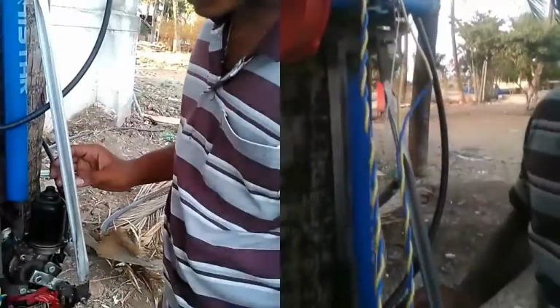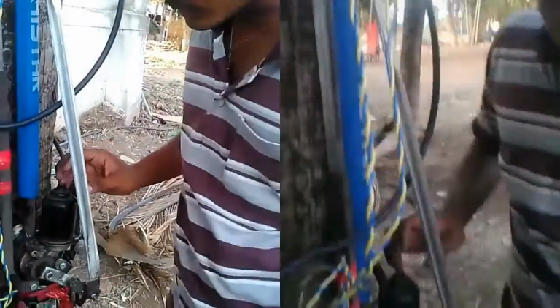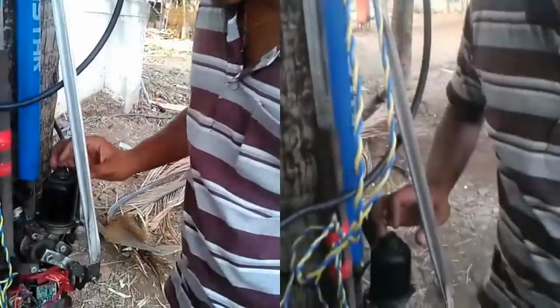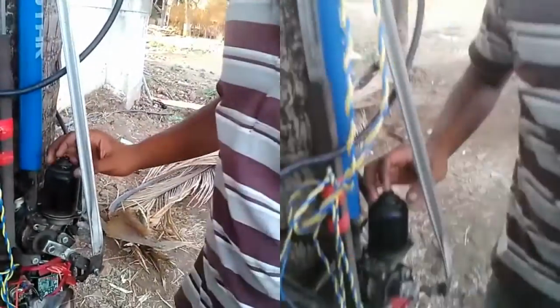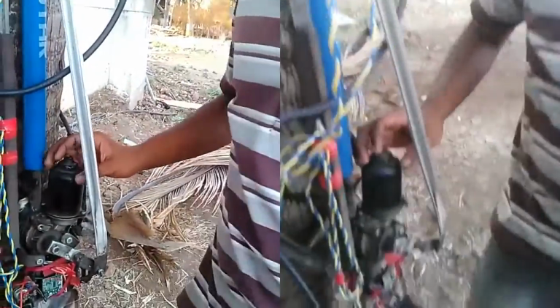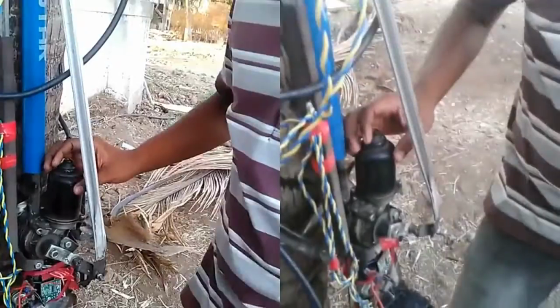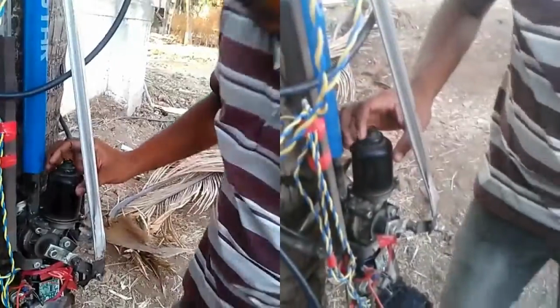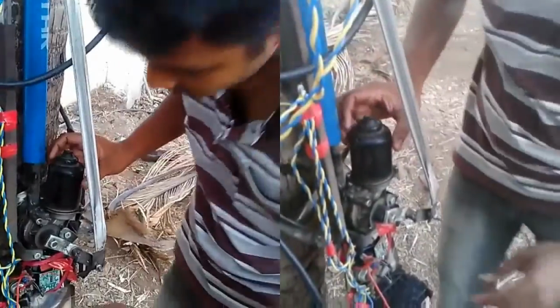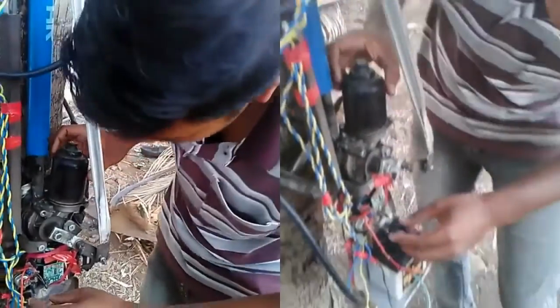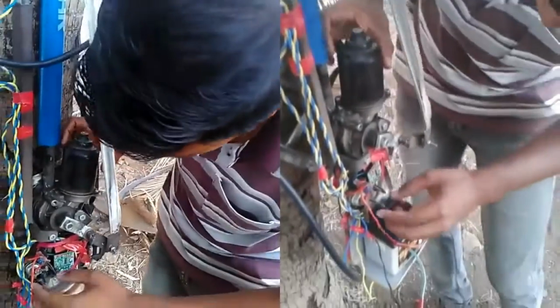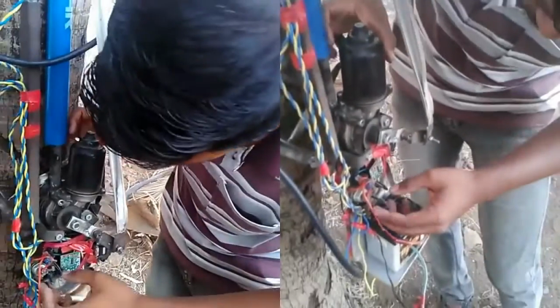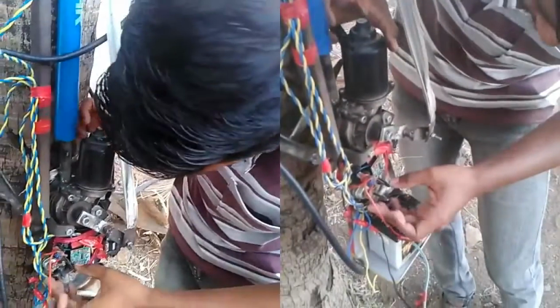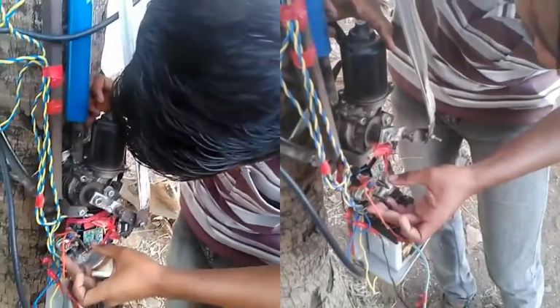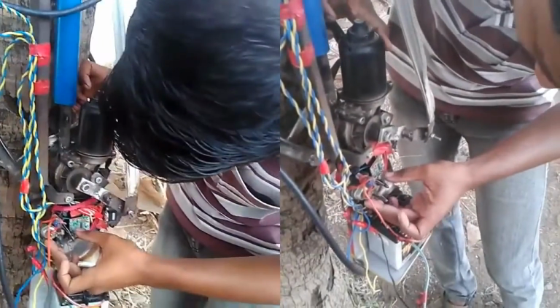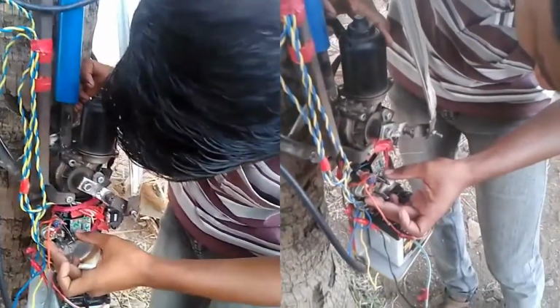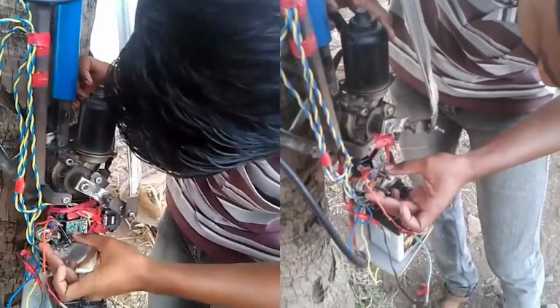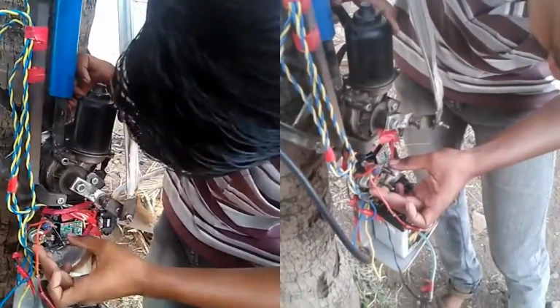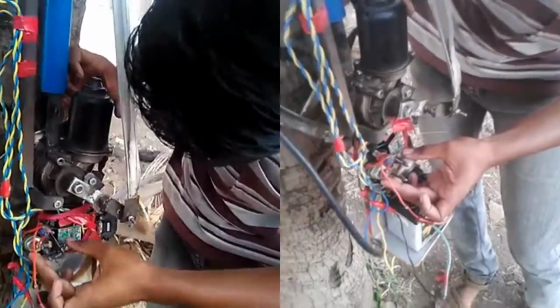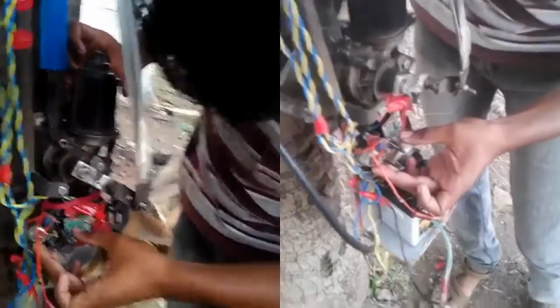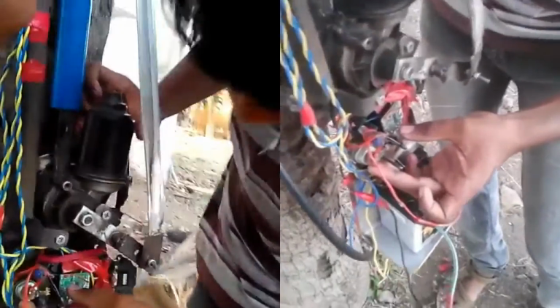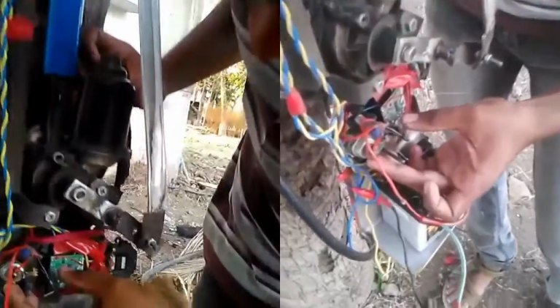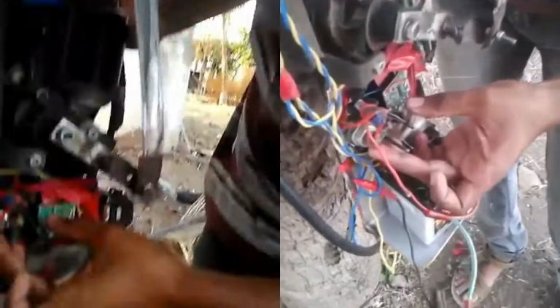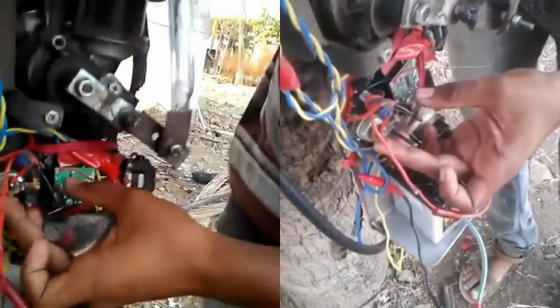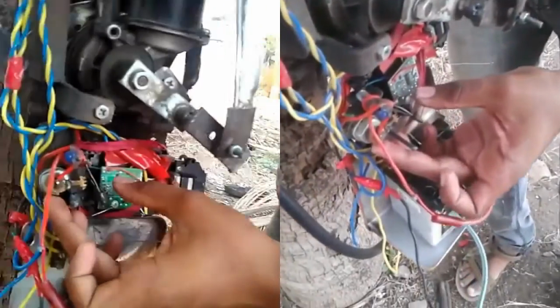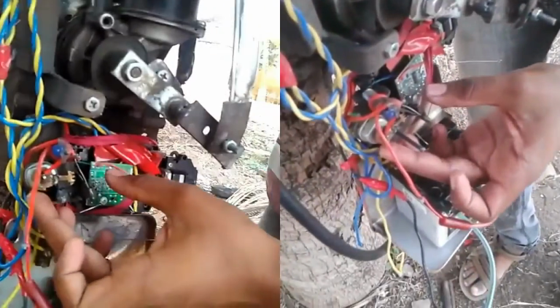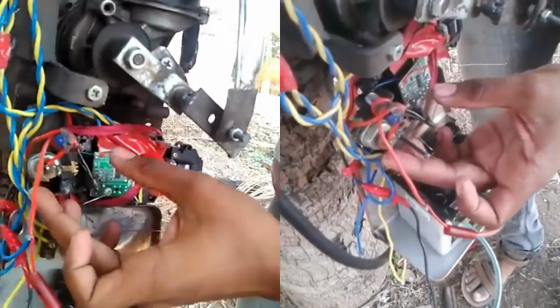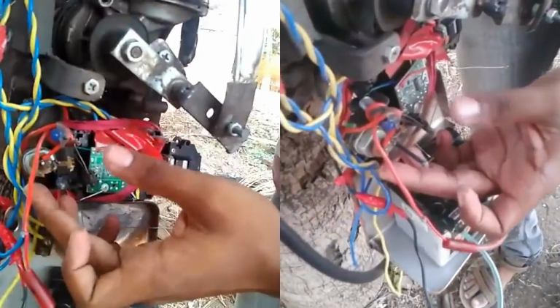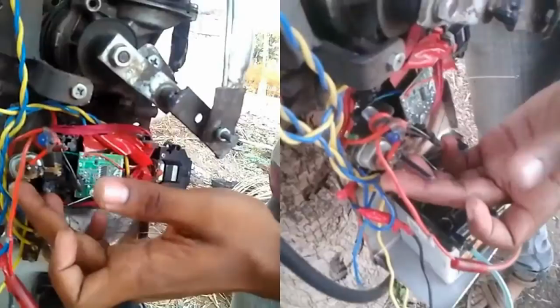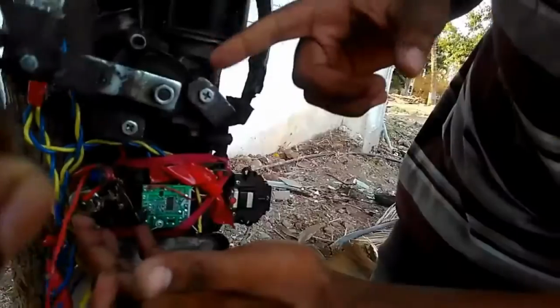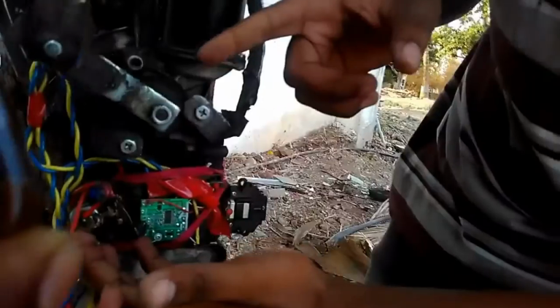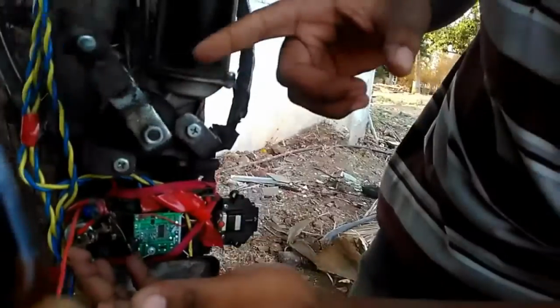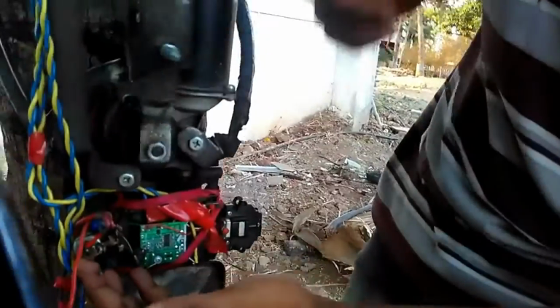I will show you how it works. When you operate the switch using the remote control, the rotor starts rotating.